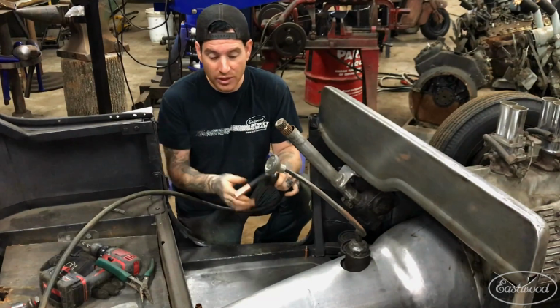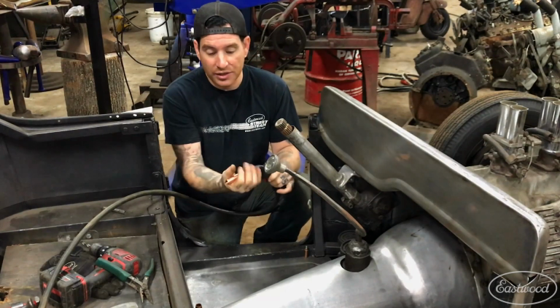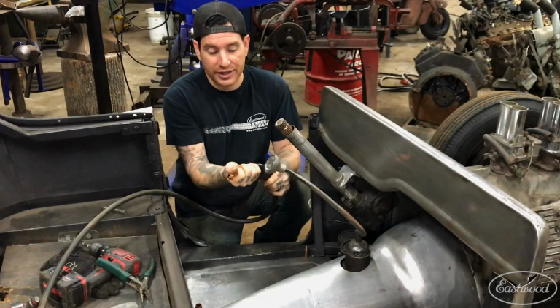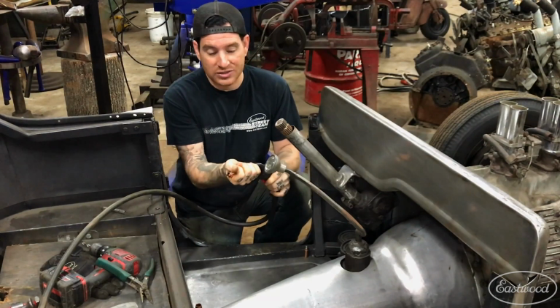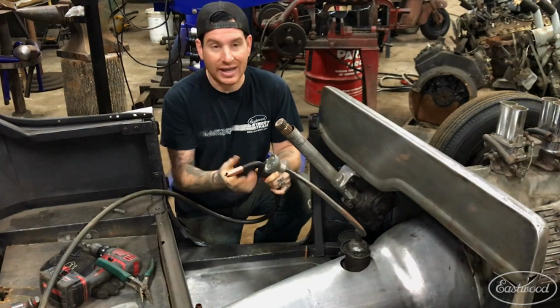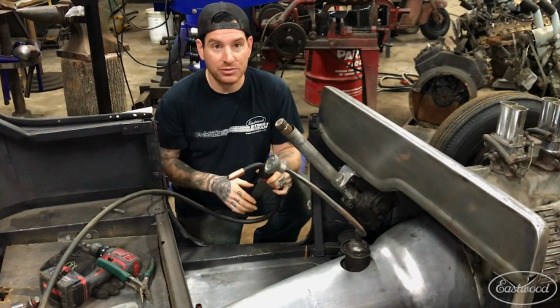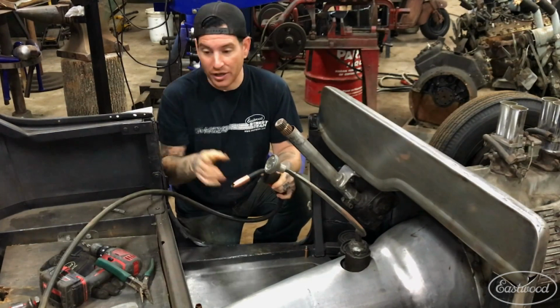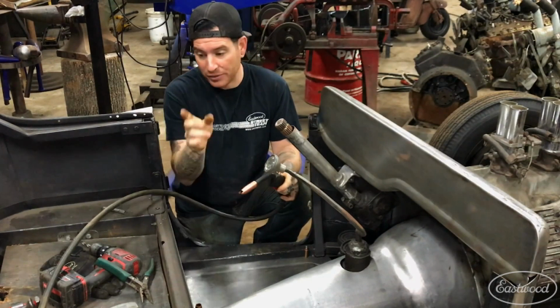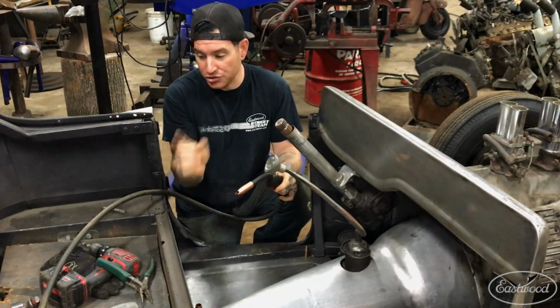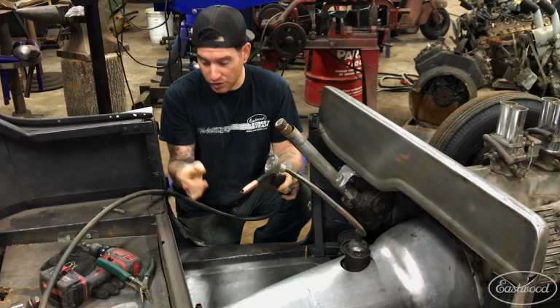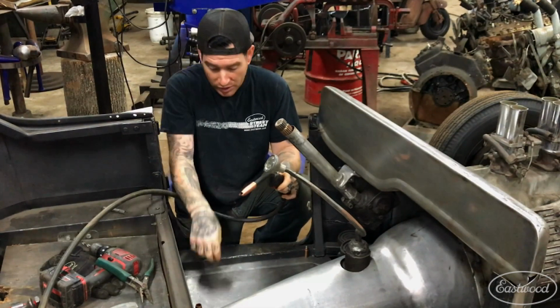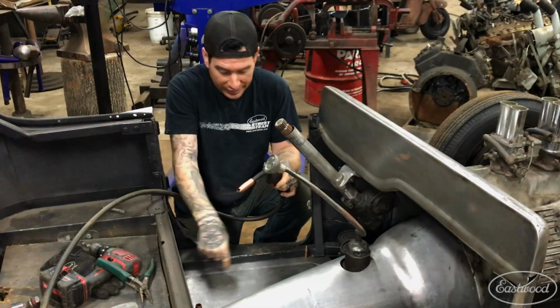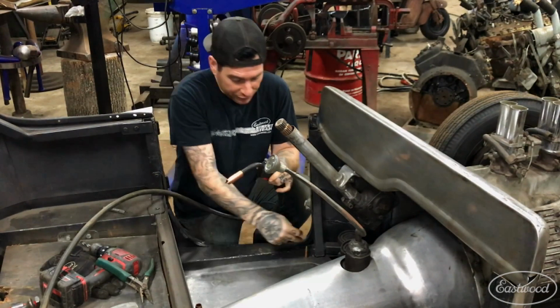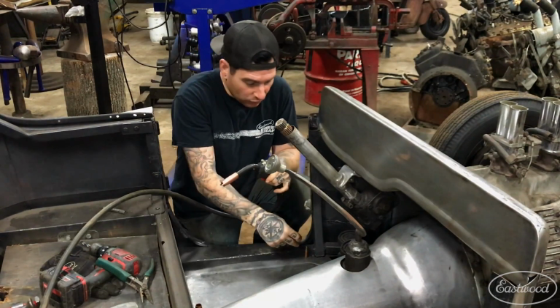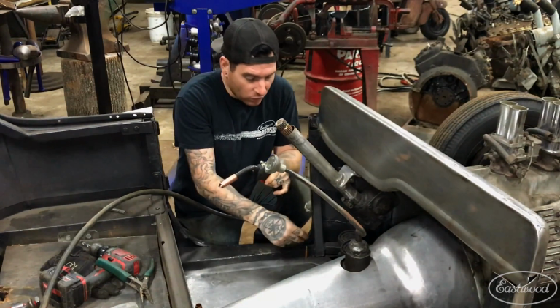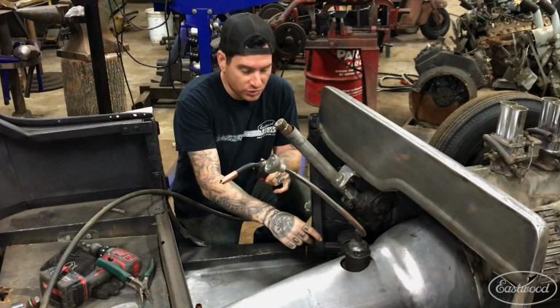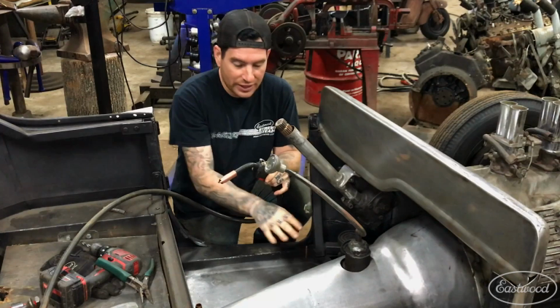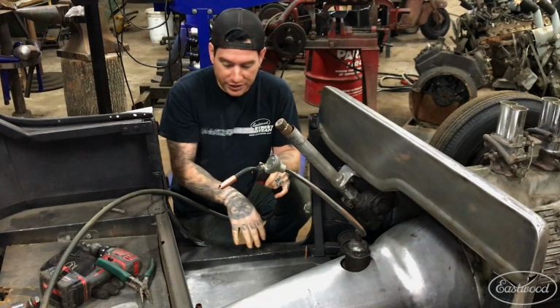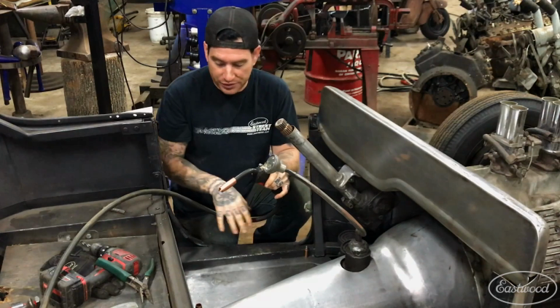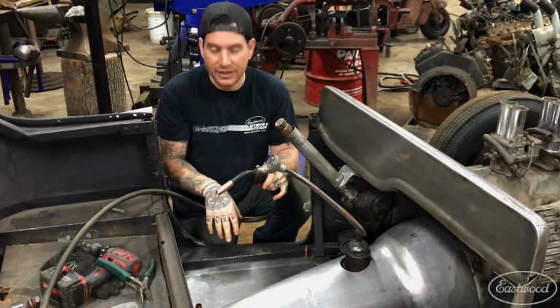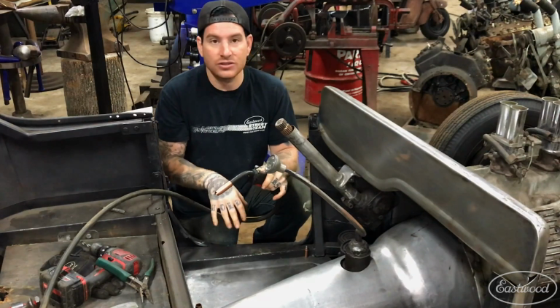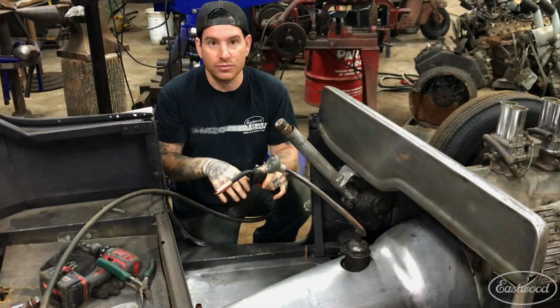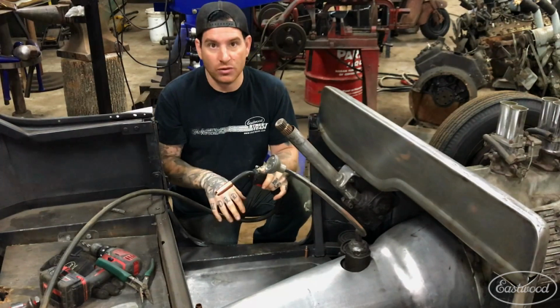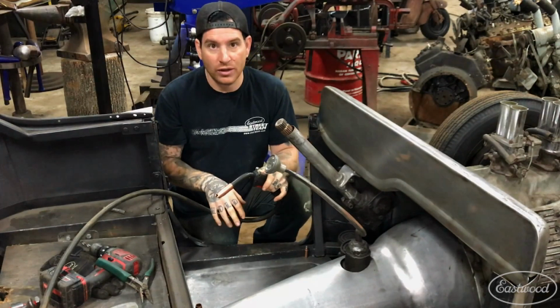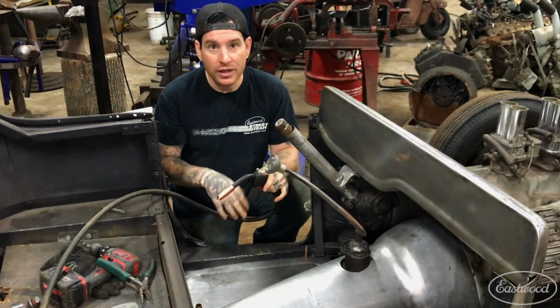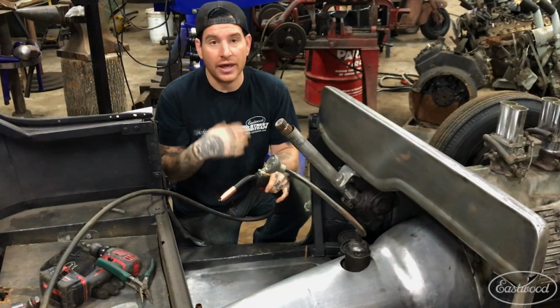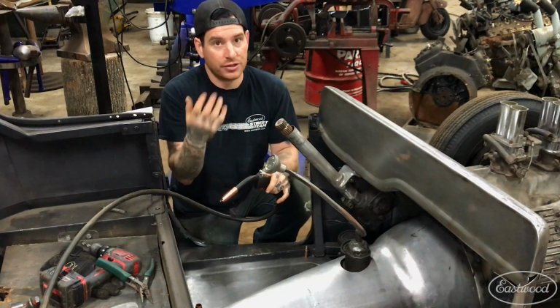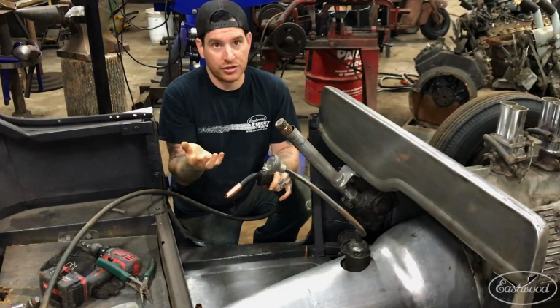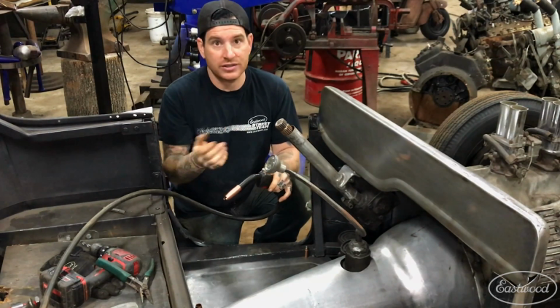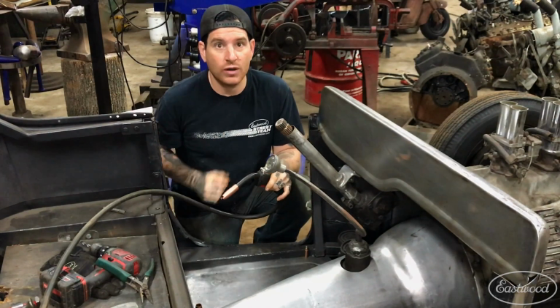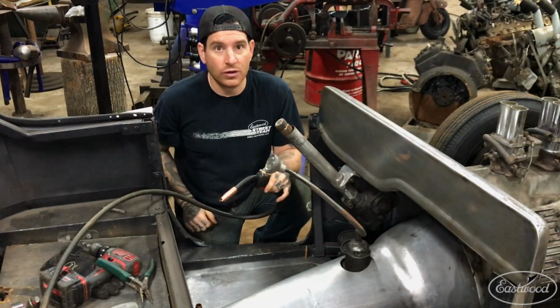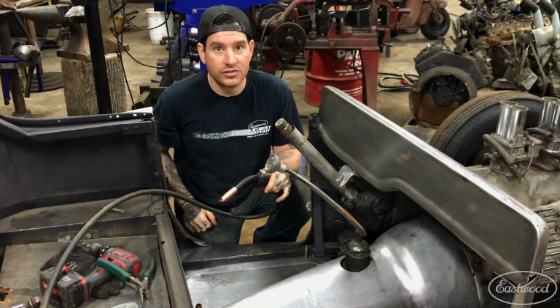Now I've got this attachment on, I'm going to drill a handful of holes around here that I need to plug weld, and I'm going to show you guys how well it works.